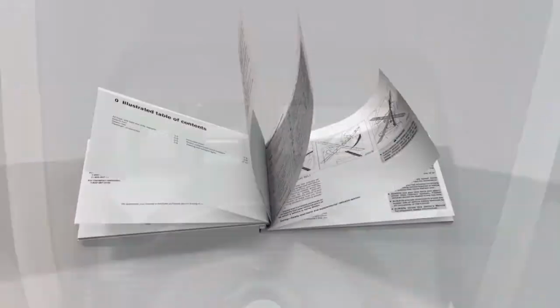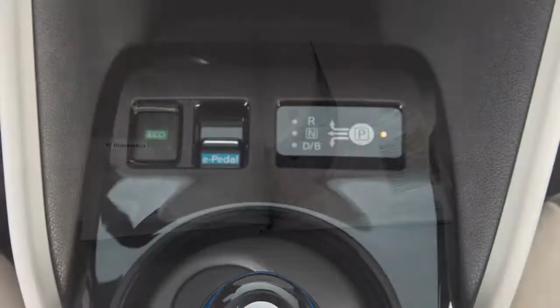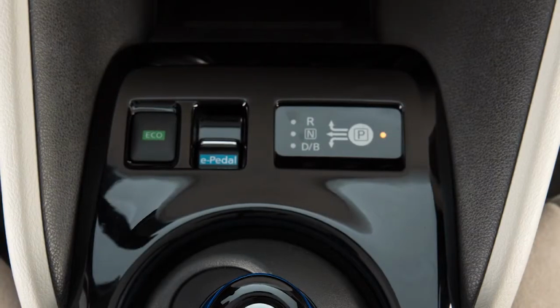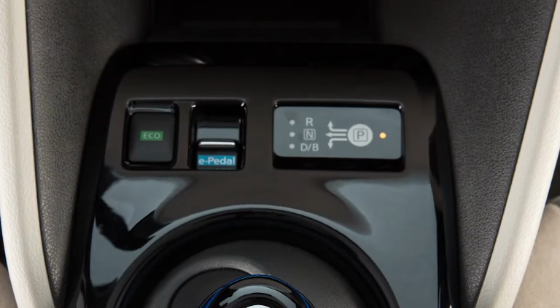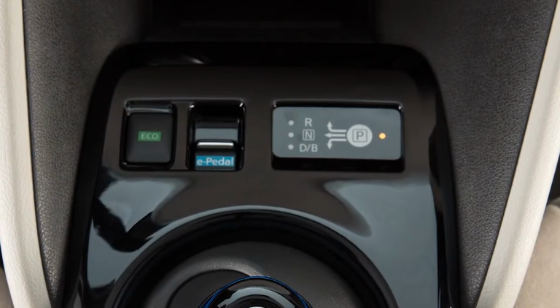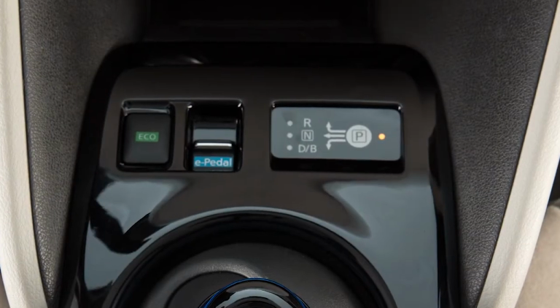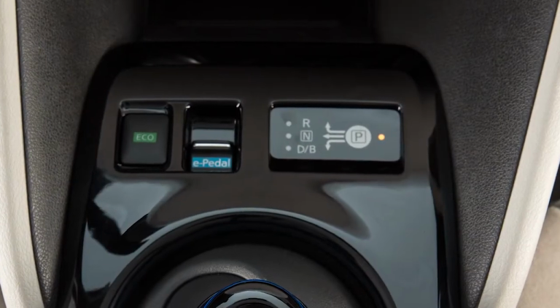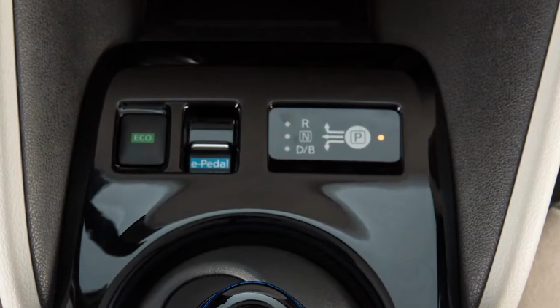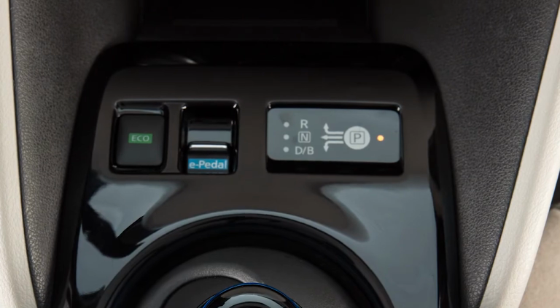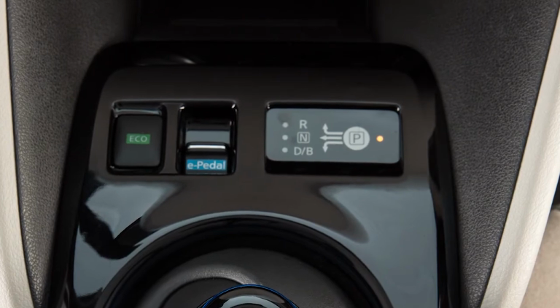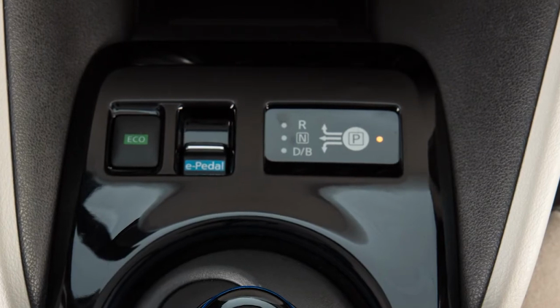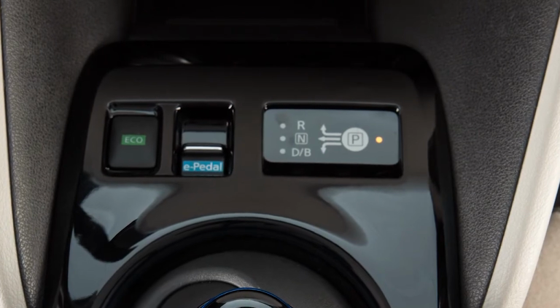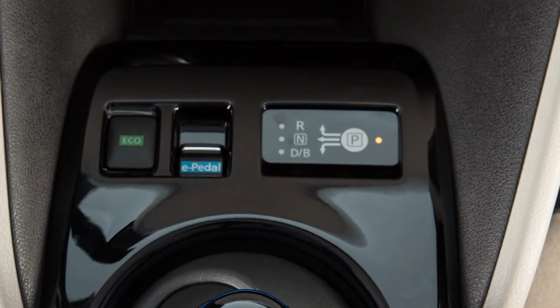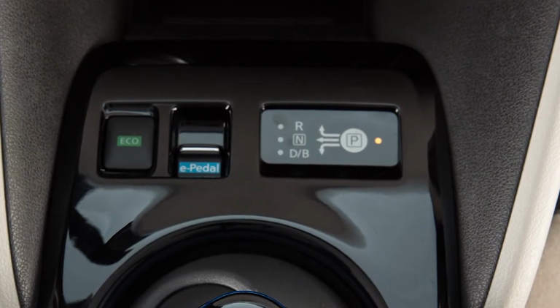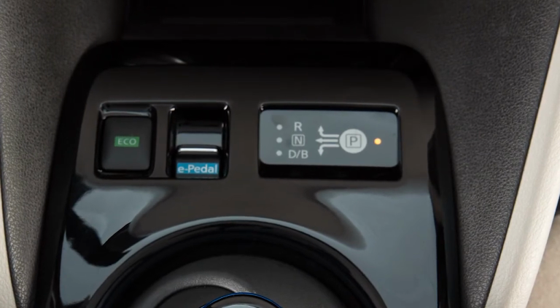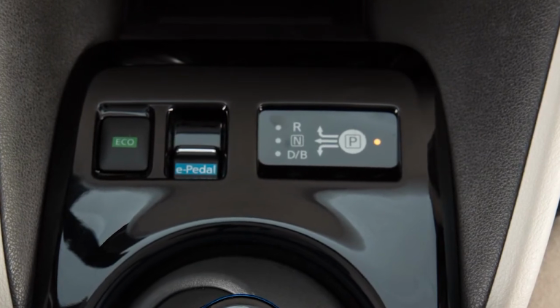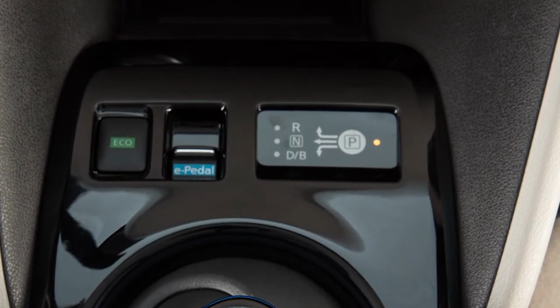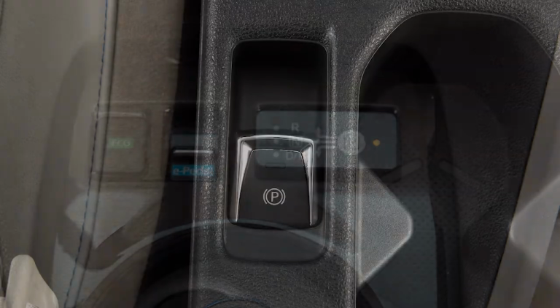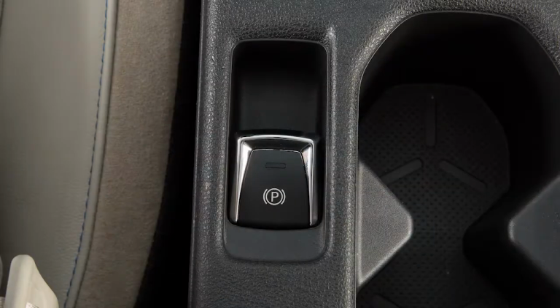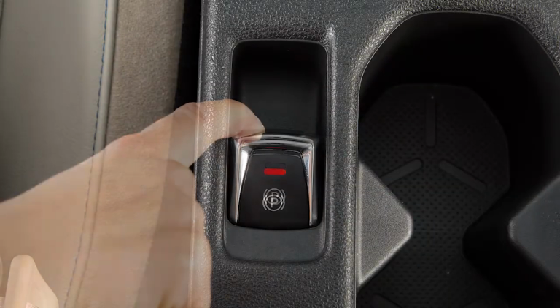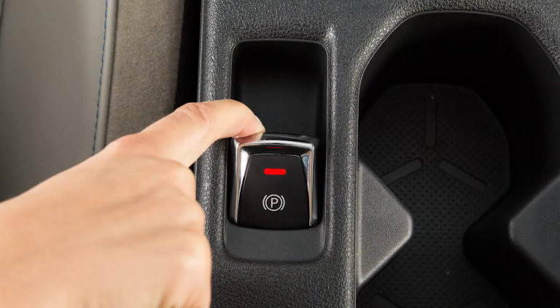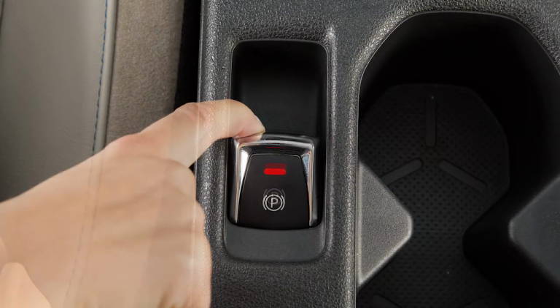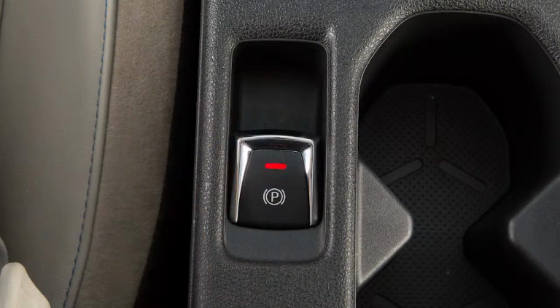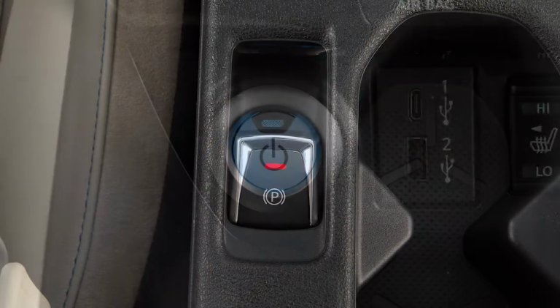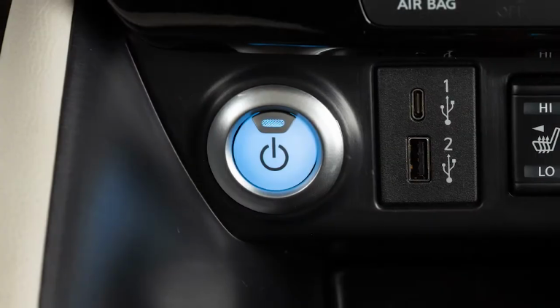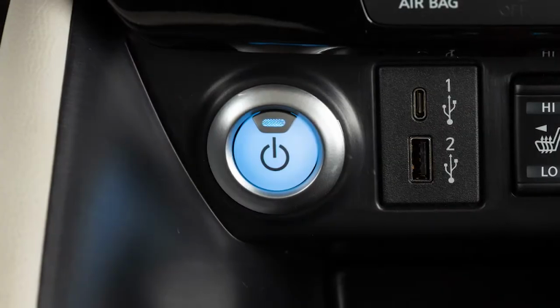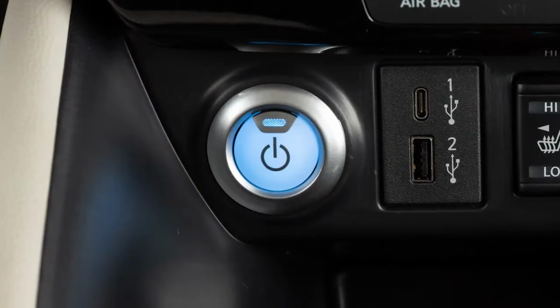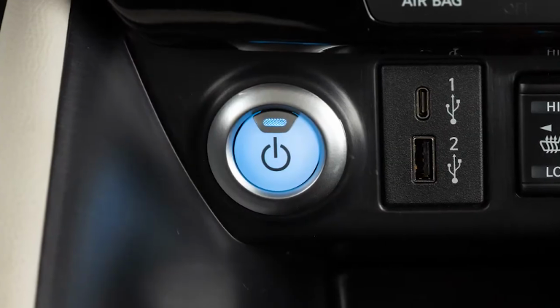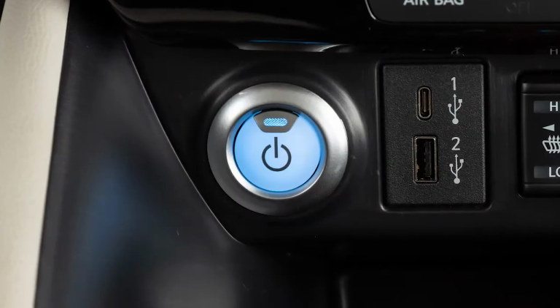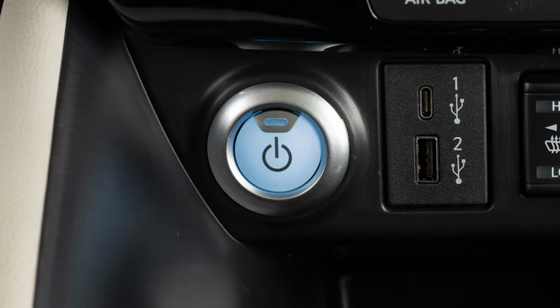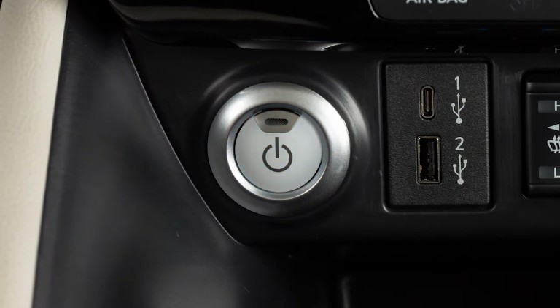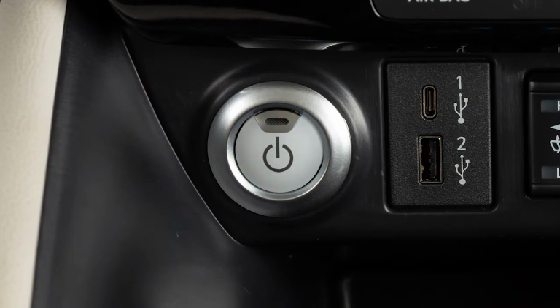To begin quick charging, ensure that the vehicle is in park. Apply the parking brake and place the power switch in the off position.